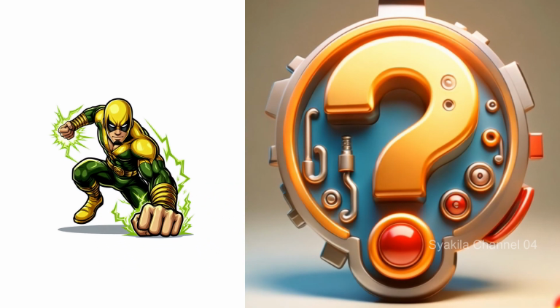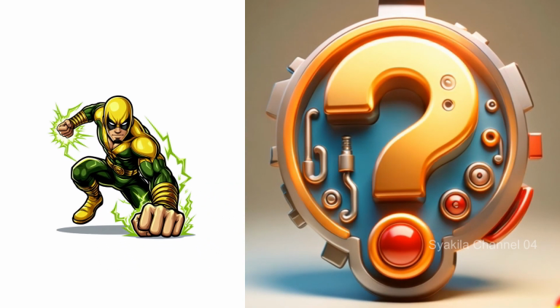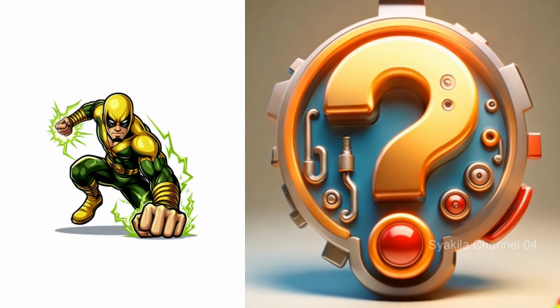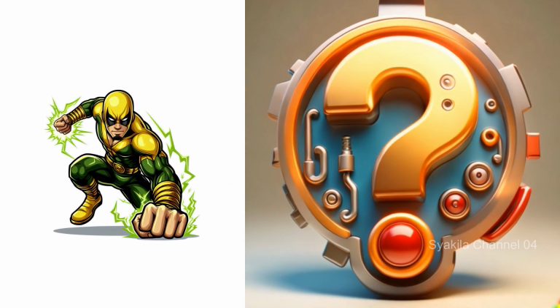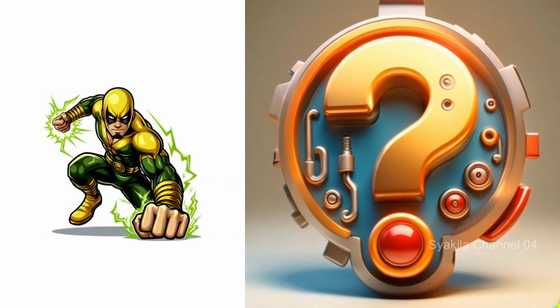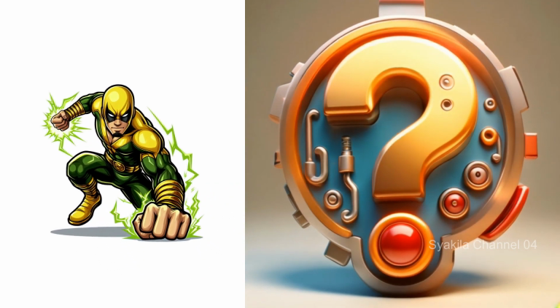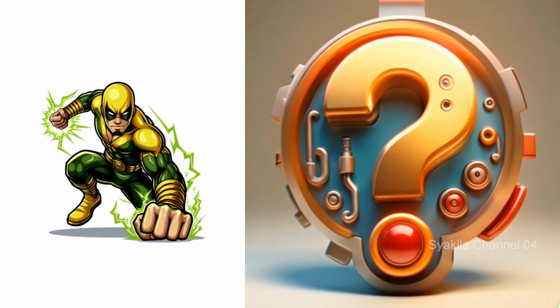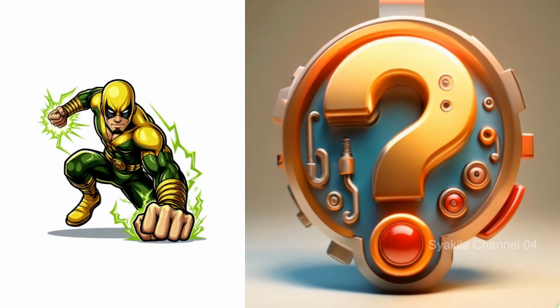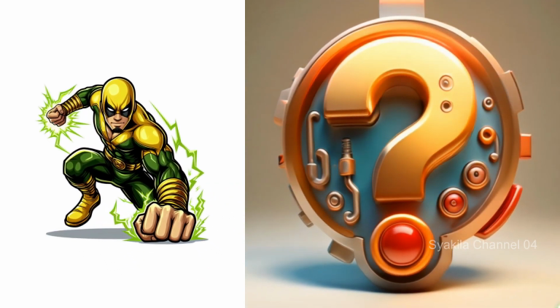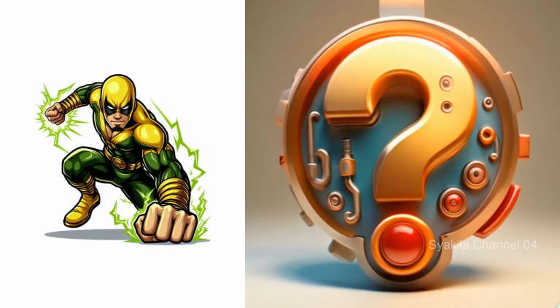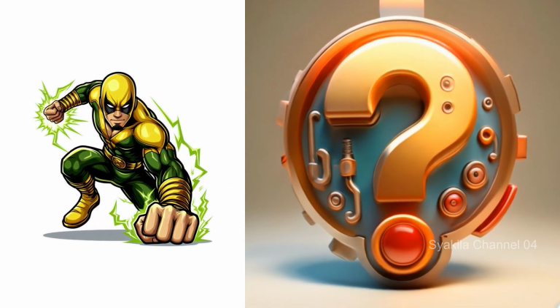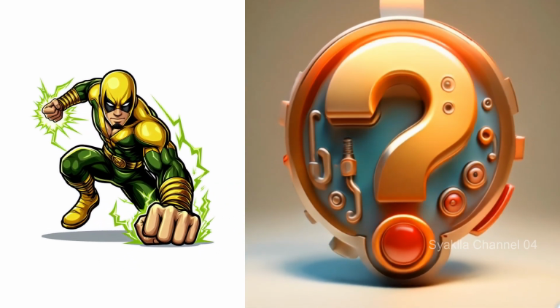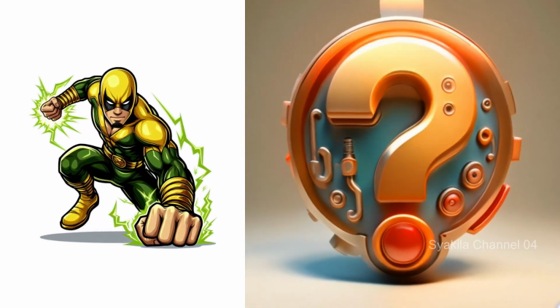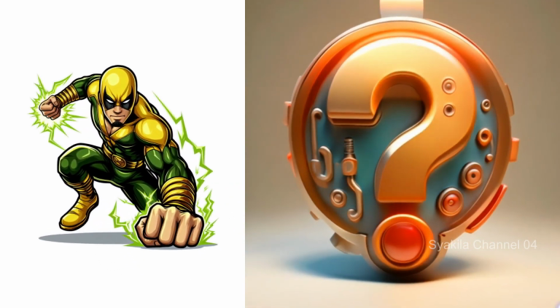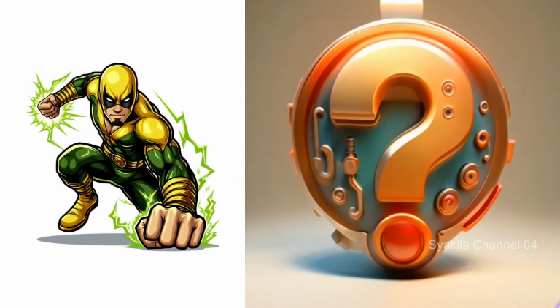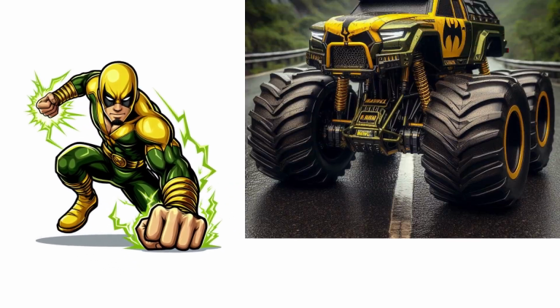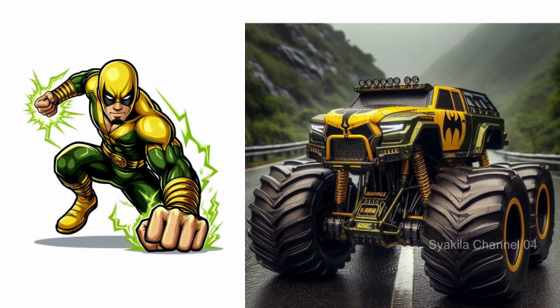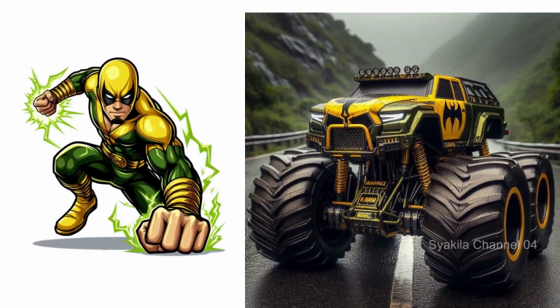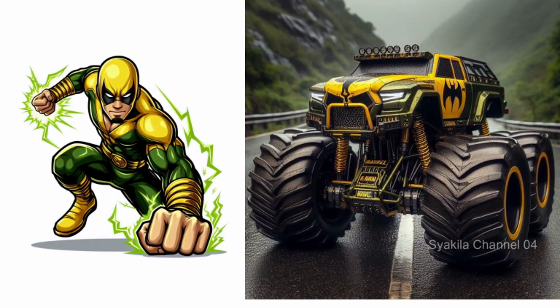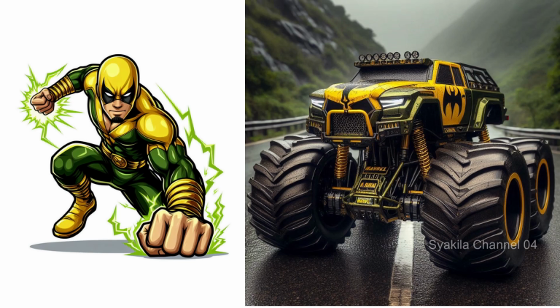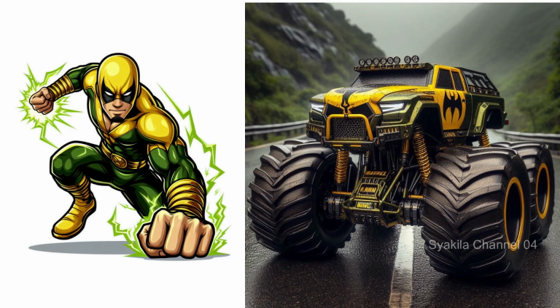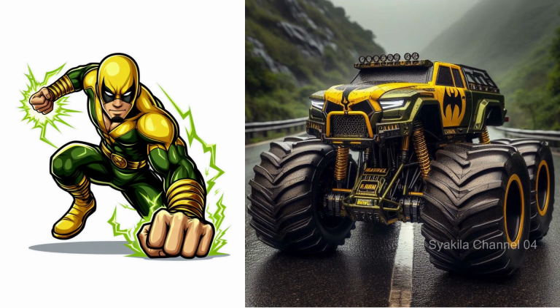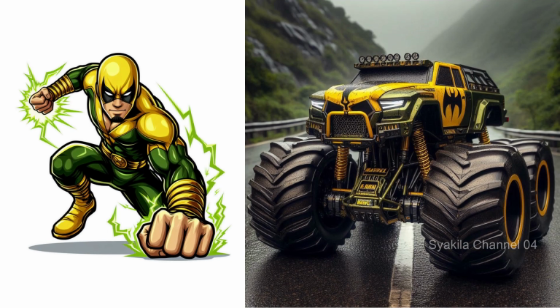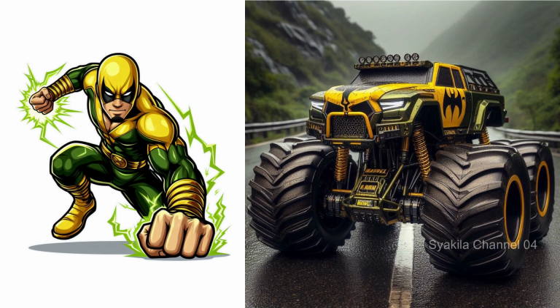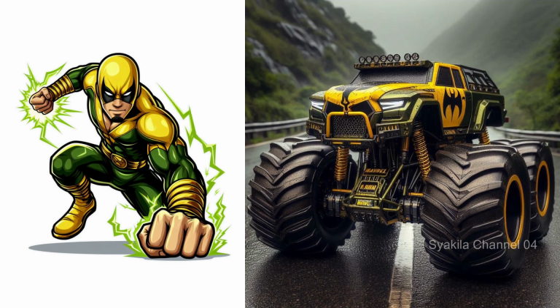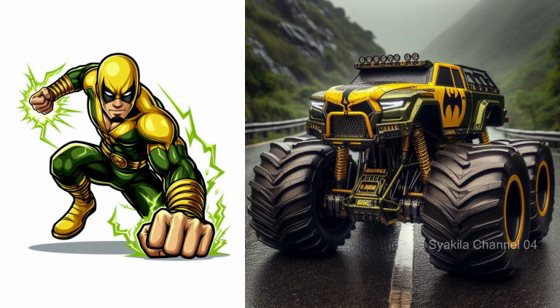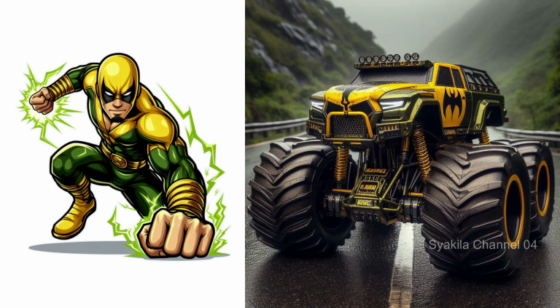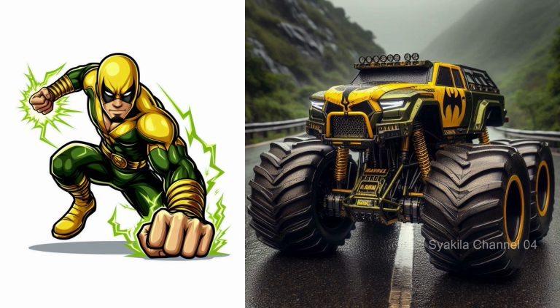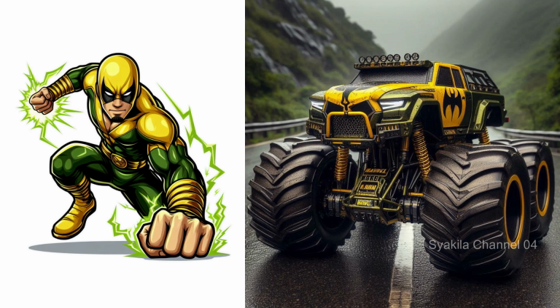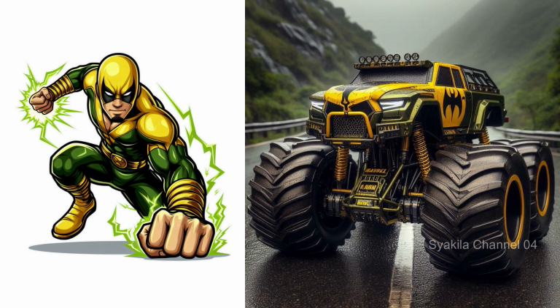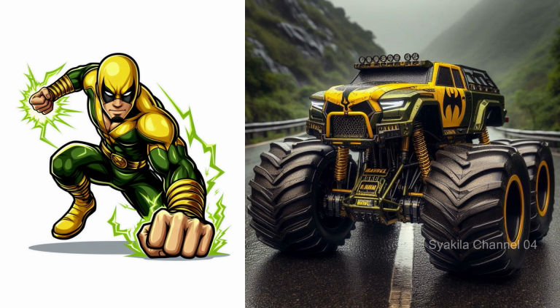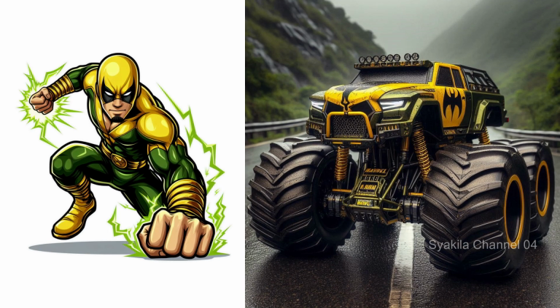Iron Fist. The yellow-green color does not disappoint.